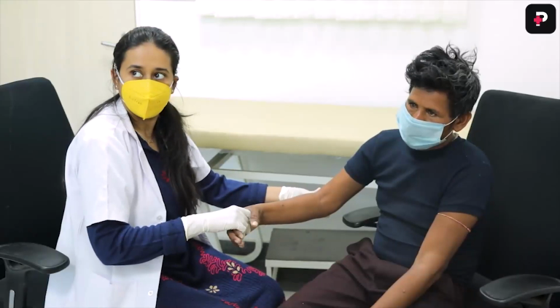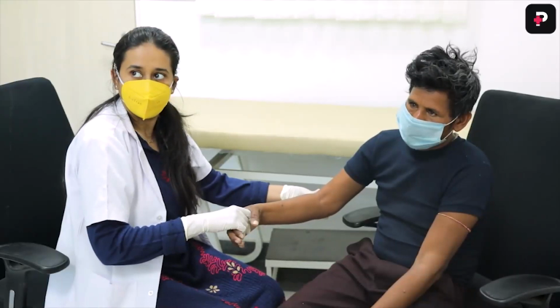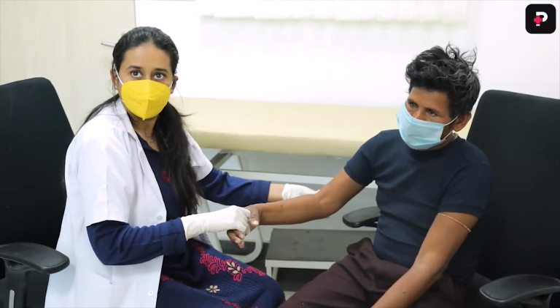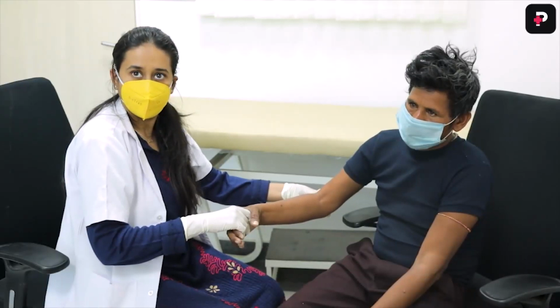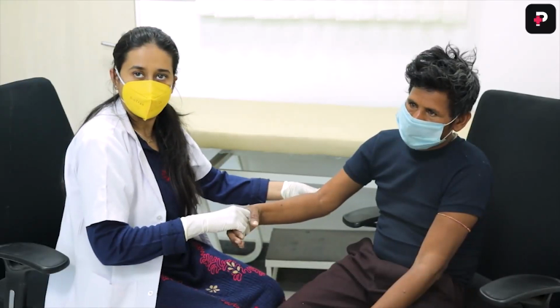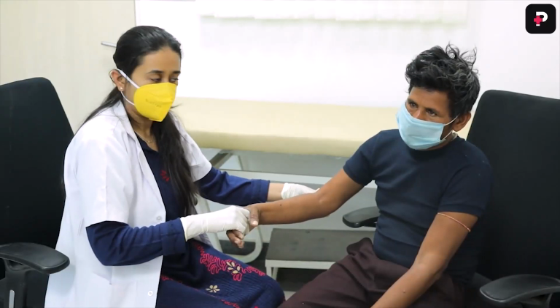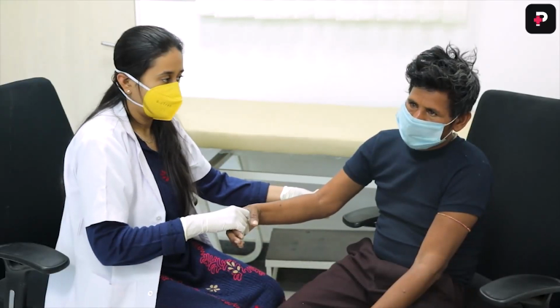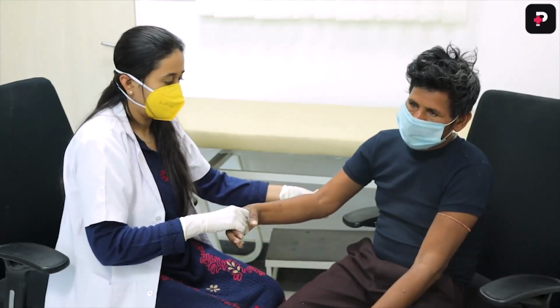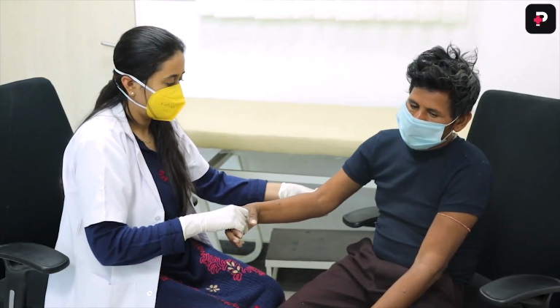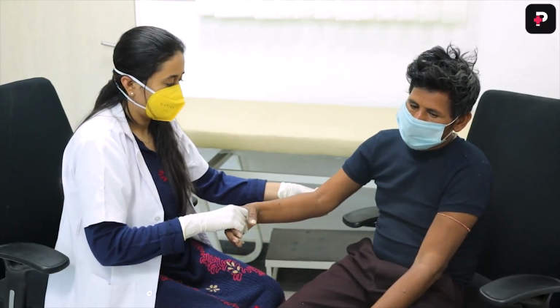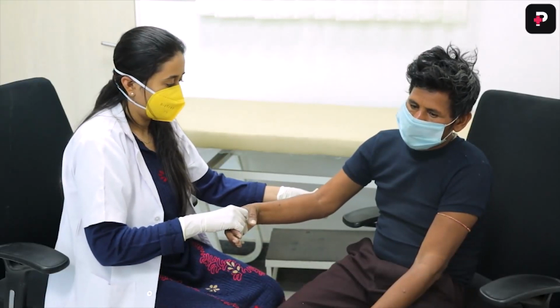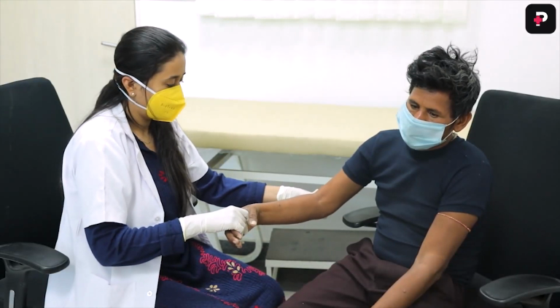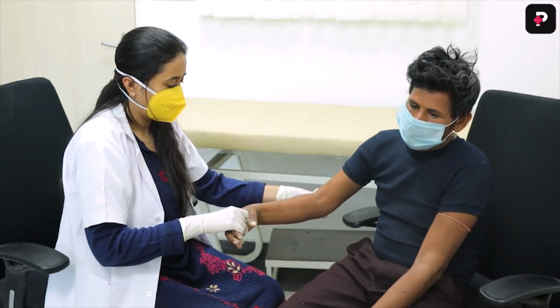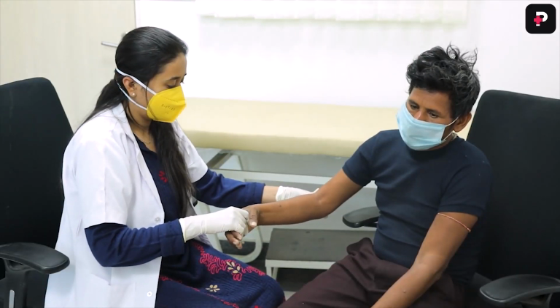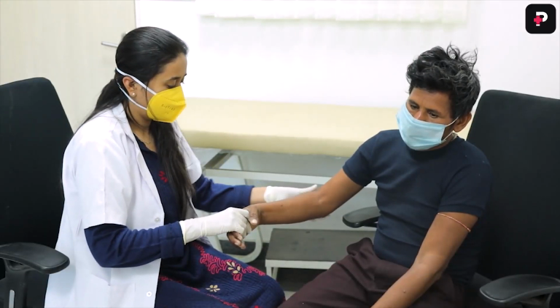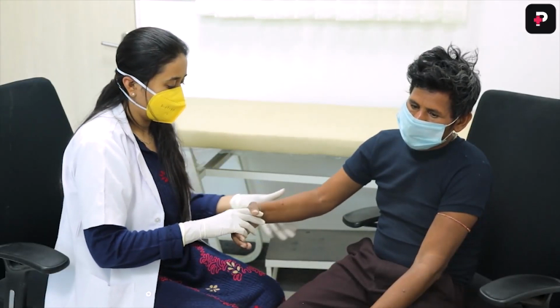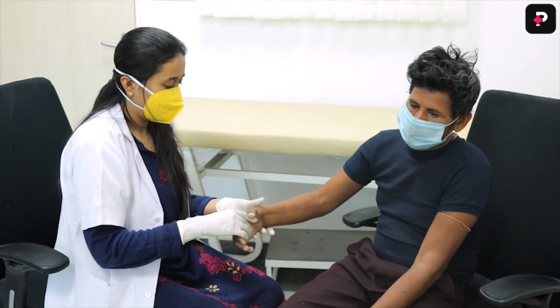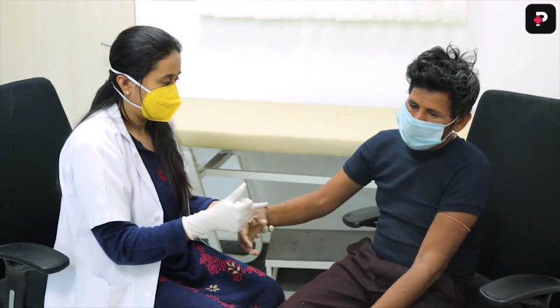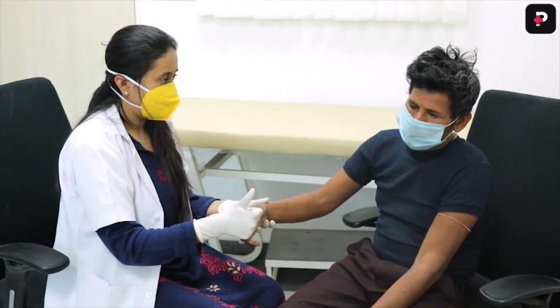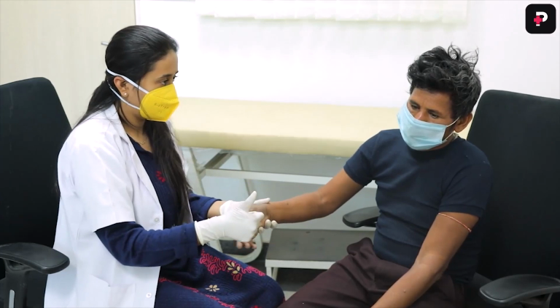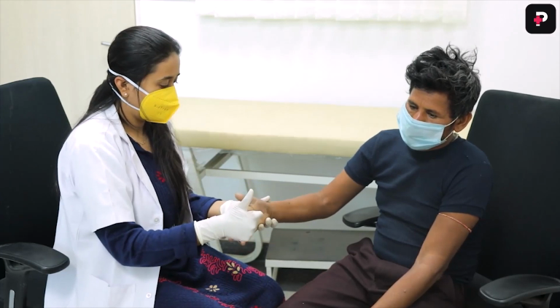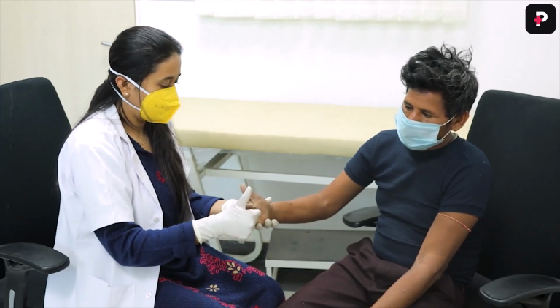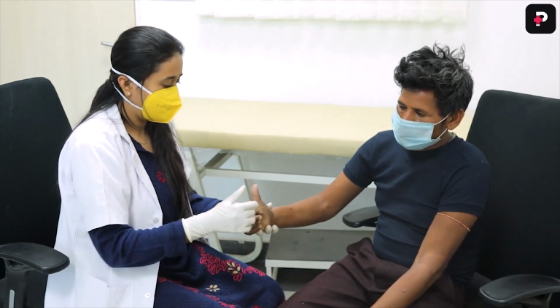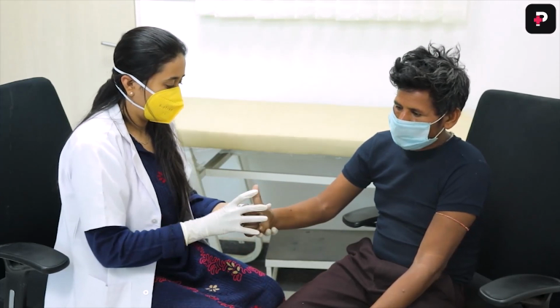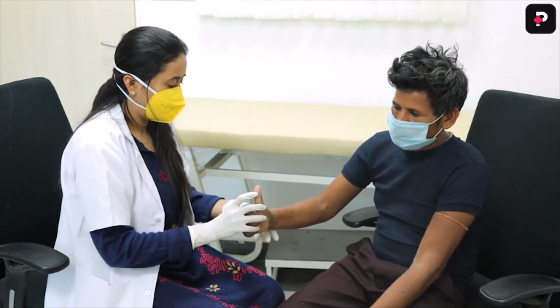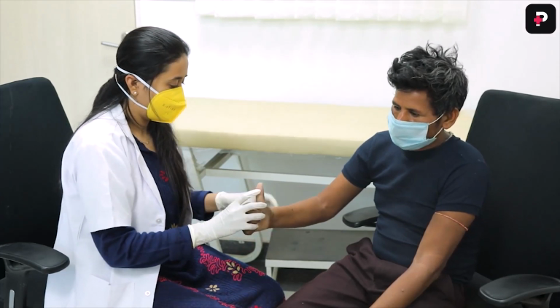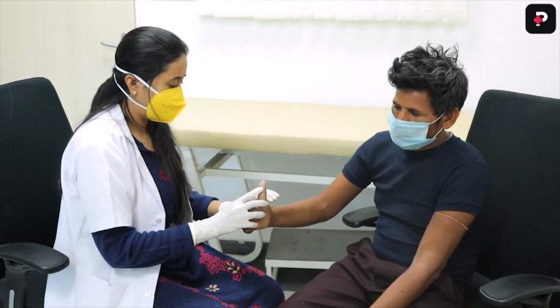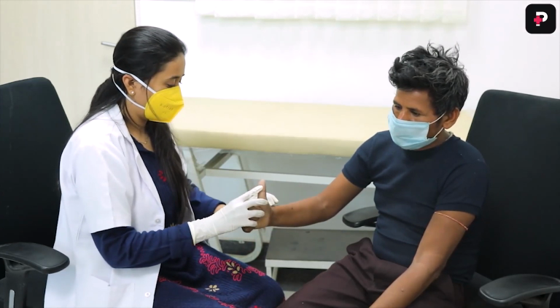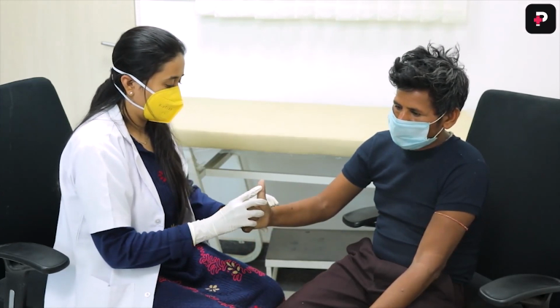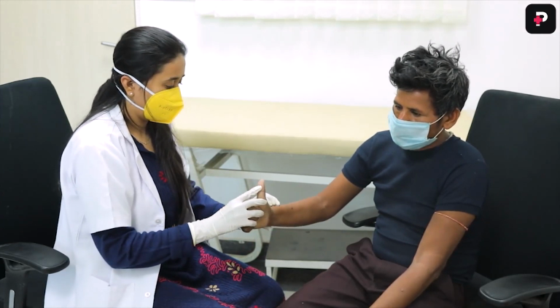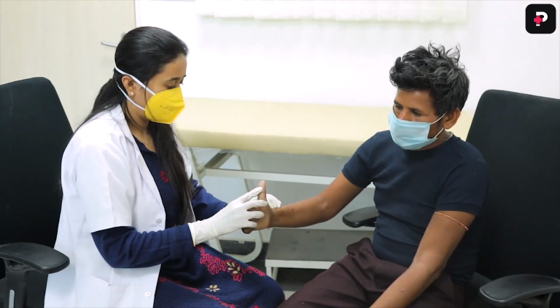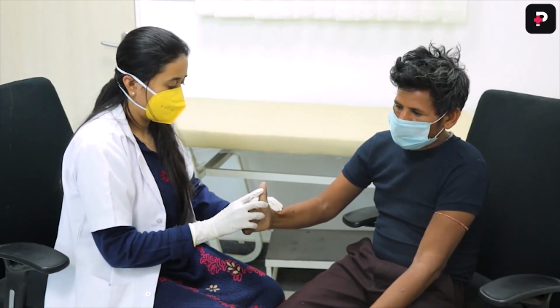You have to ask the patient to sit comfortably and you will see all three nerves like this, which we have already examined.